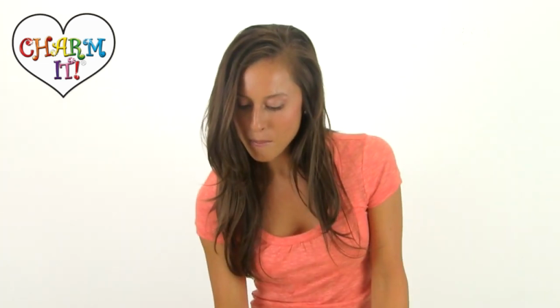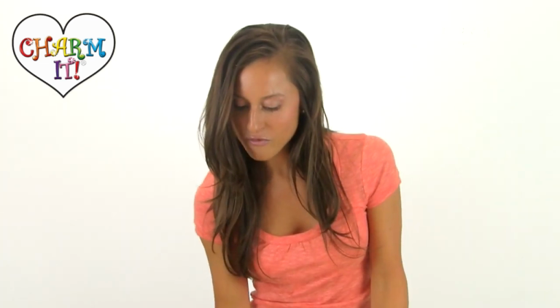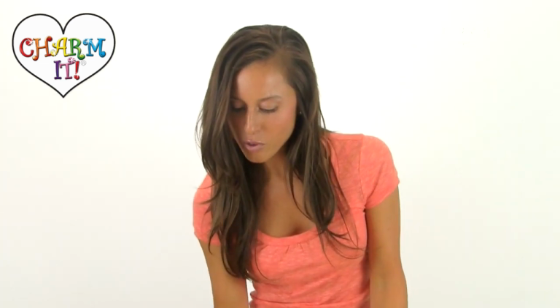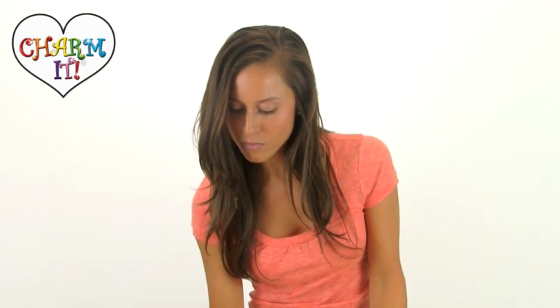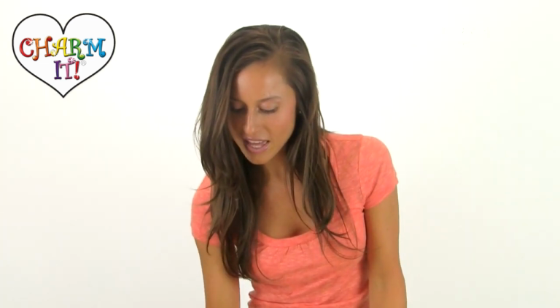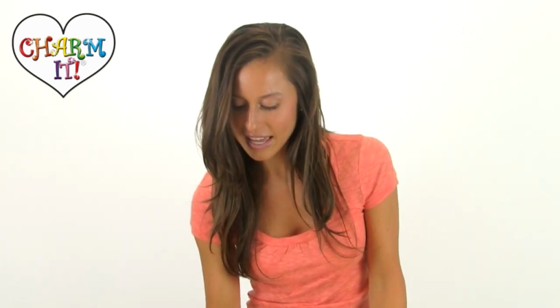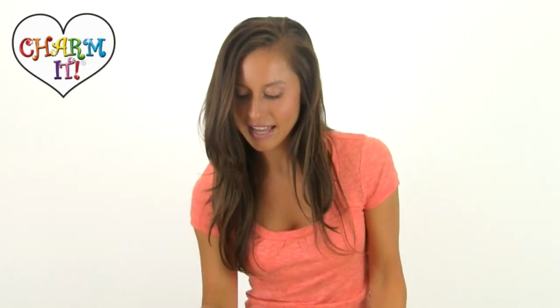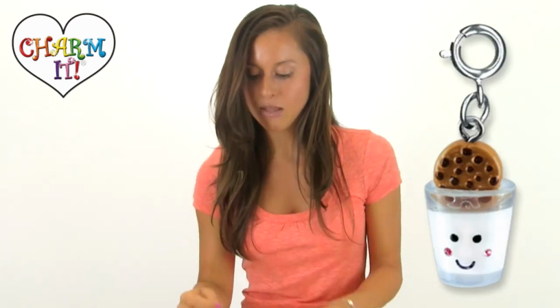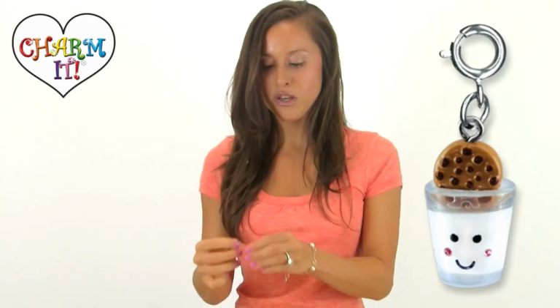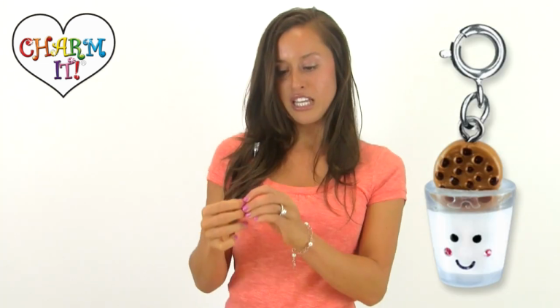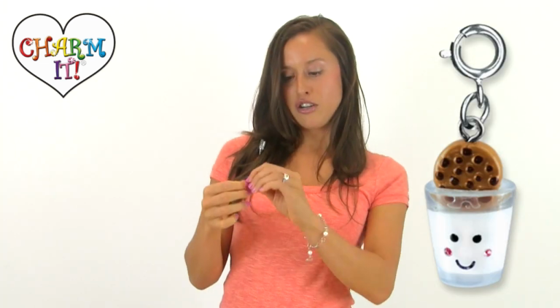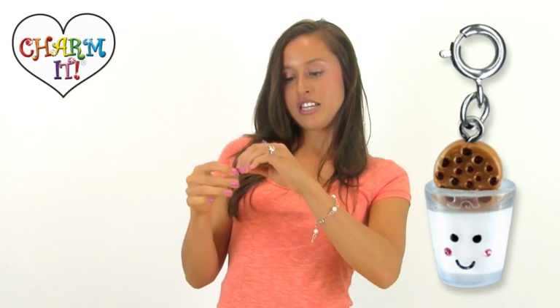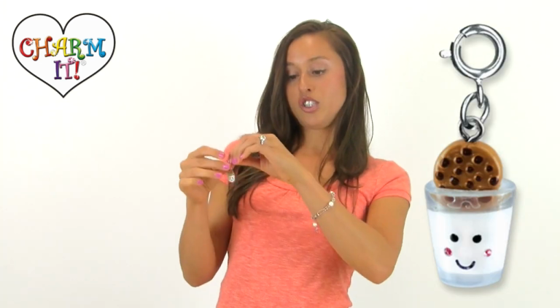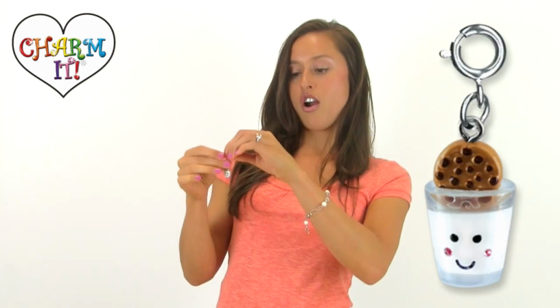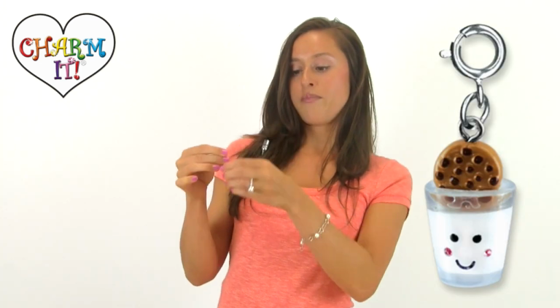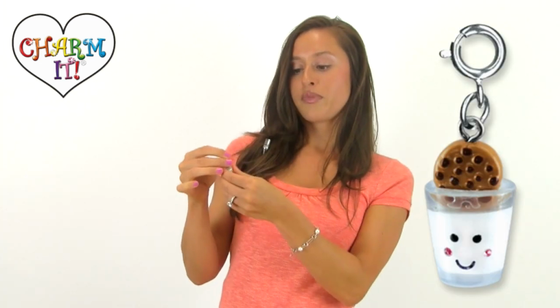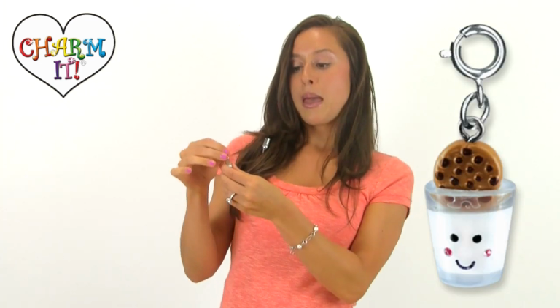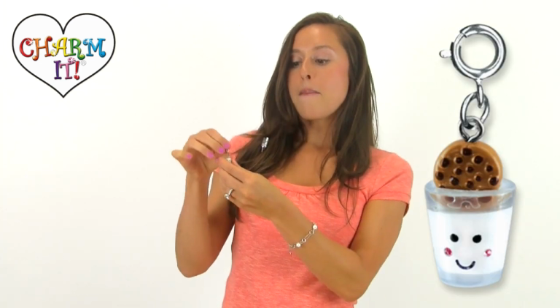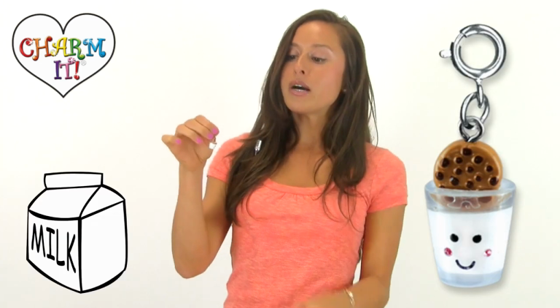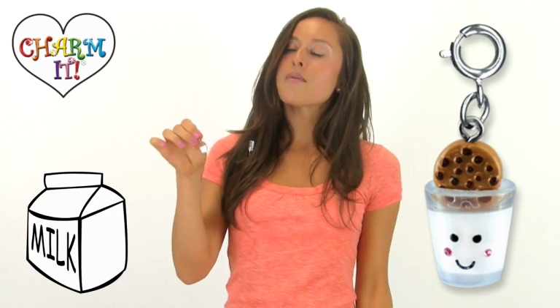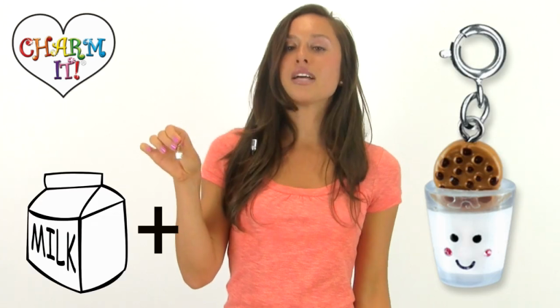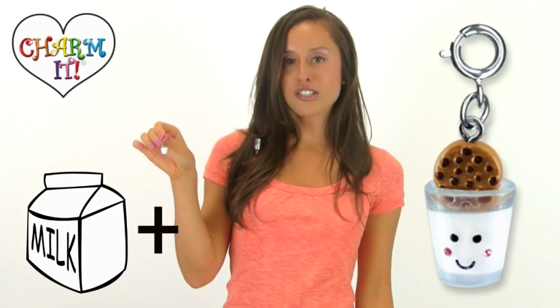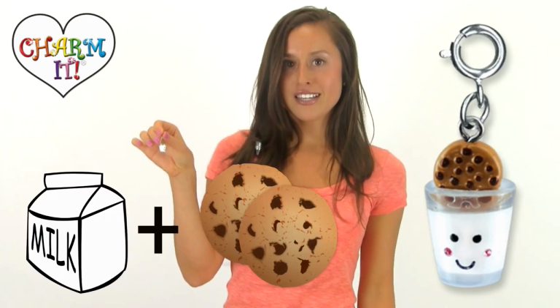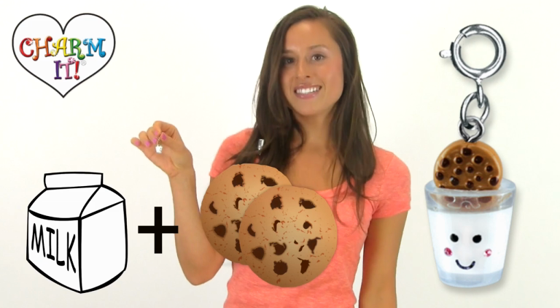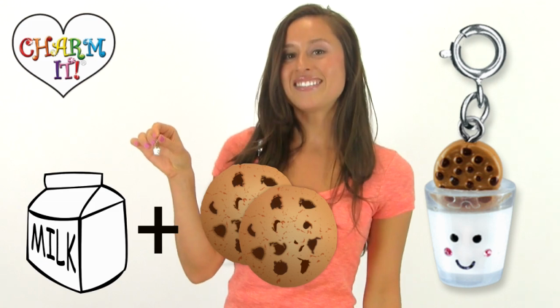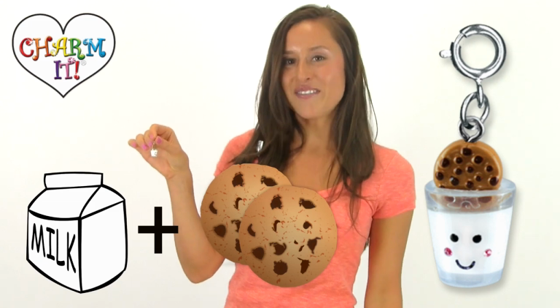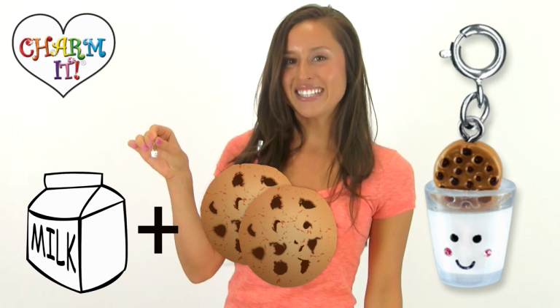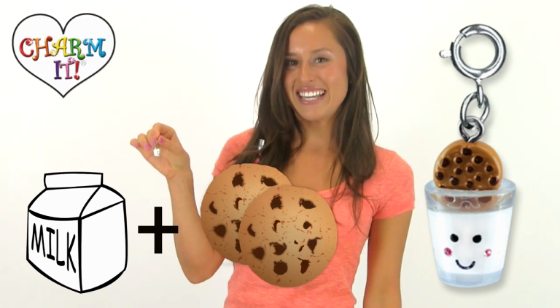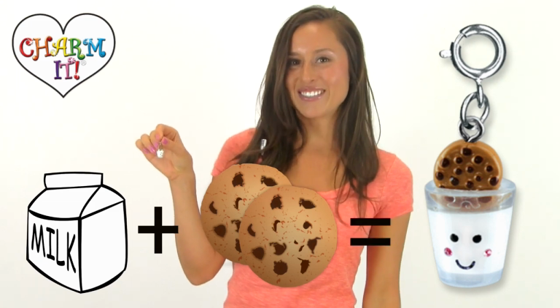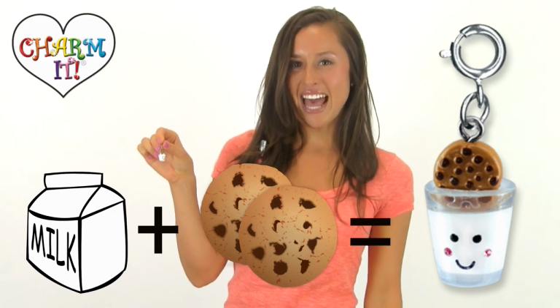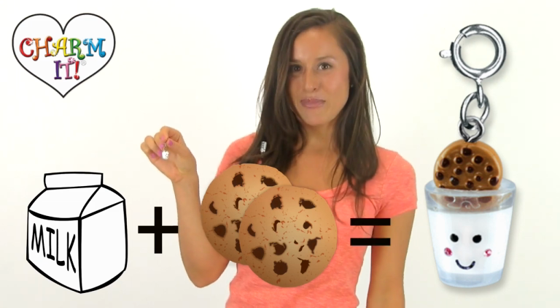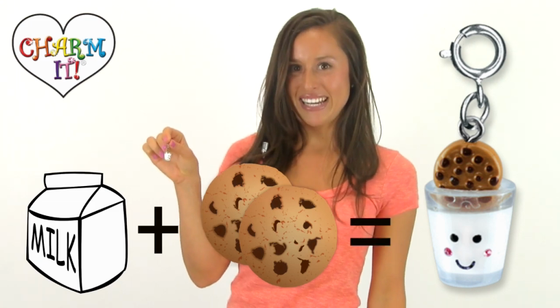My fourth pick is the milk and cookies charm. Milk plus cookies definitely equals happiness.